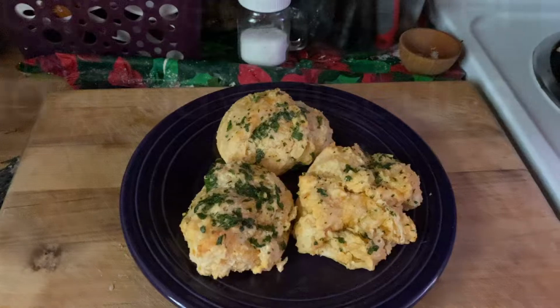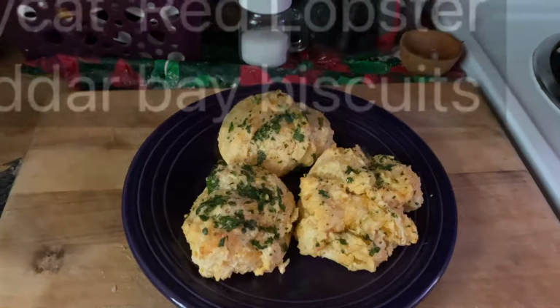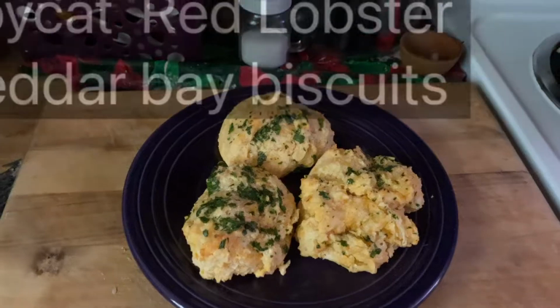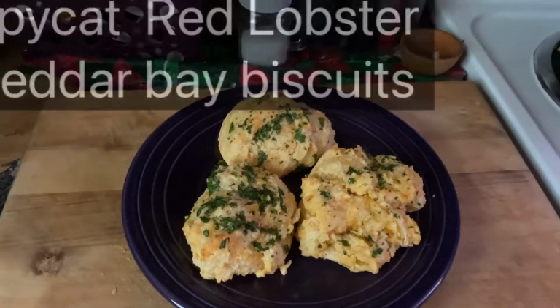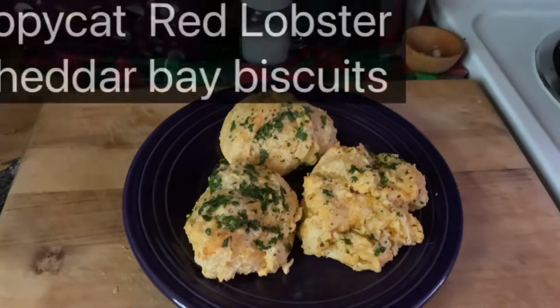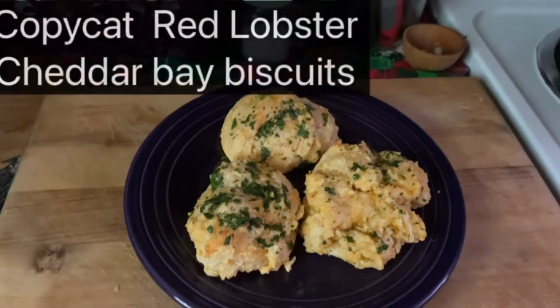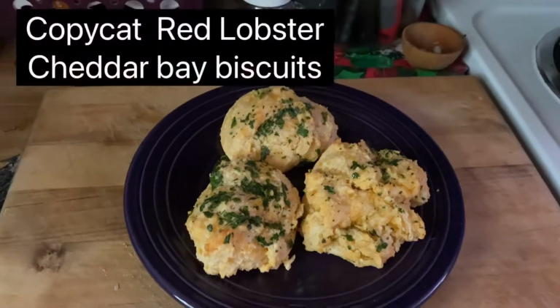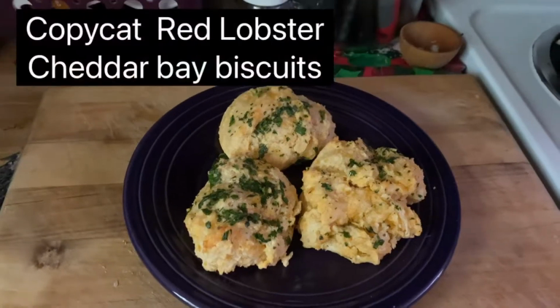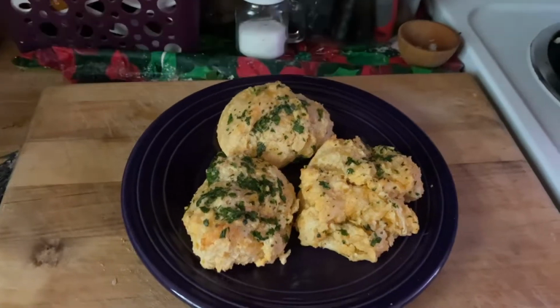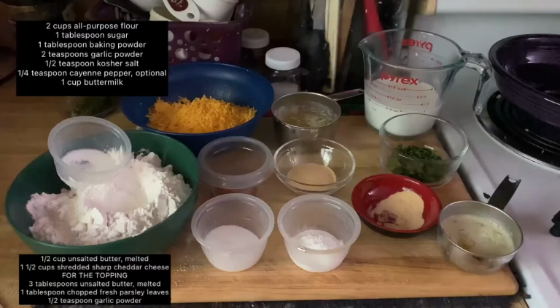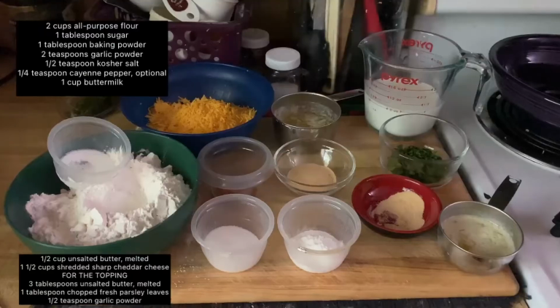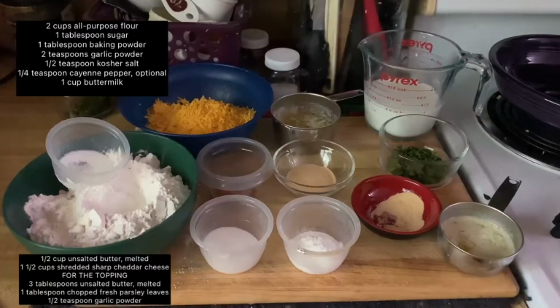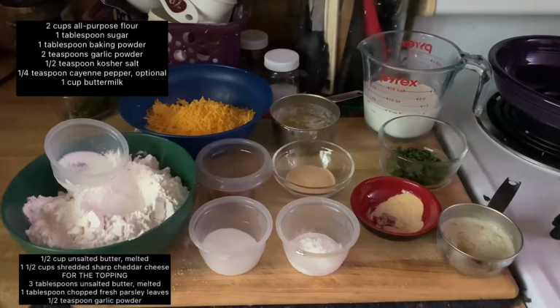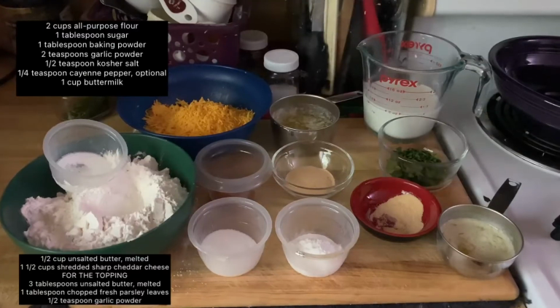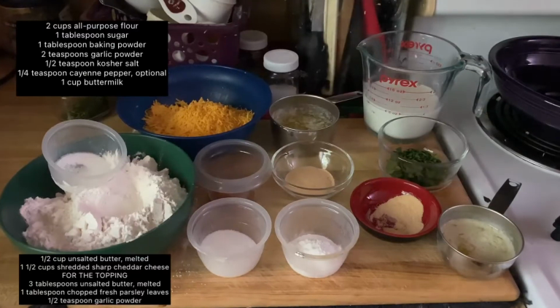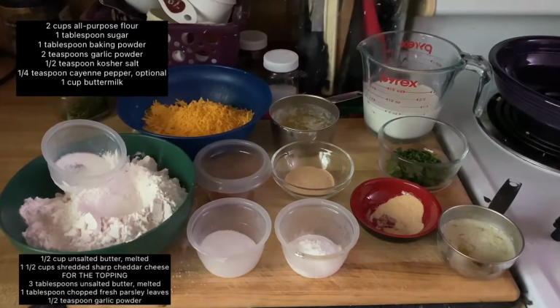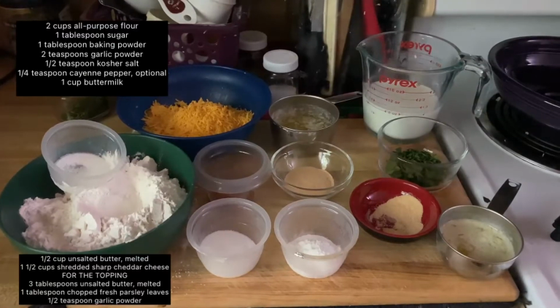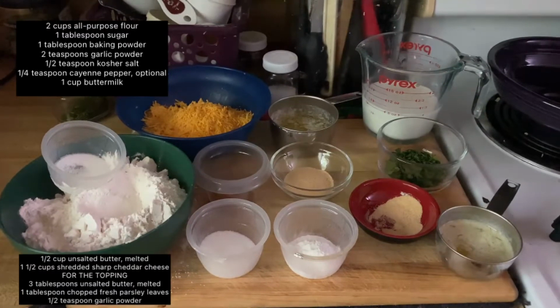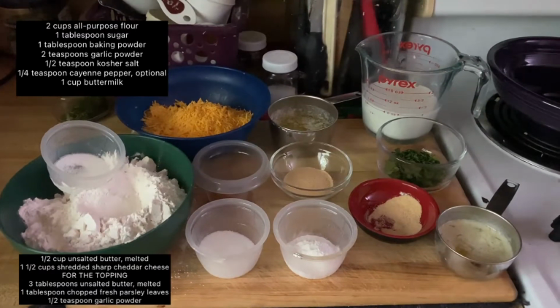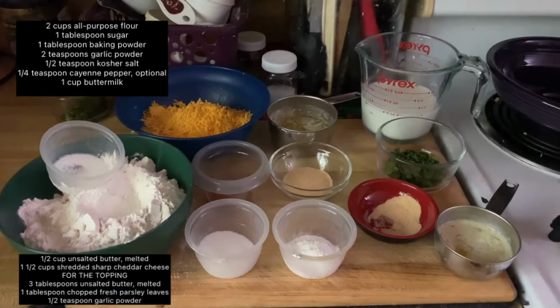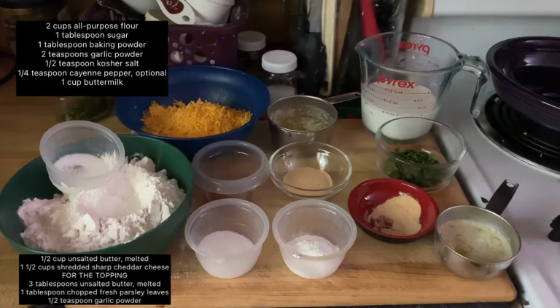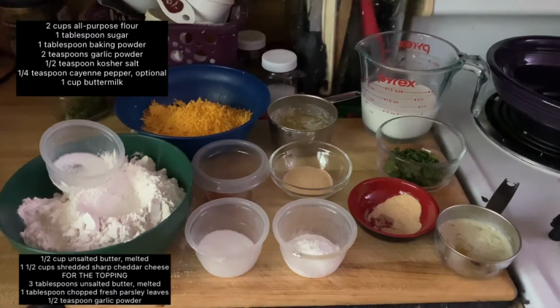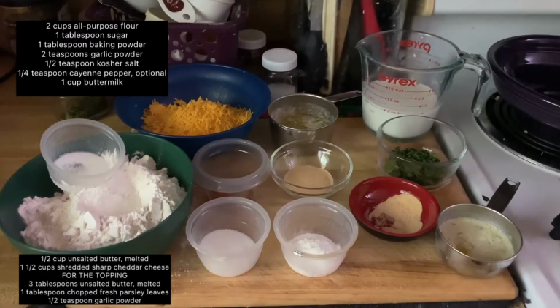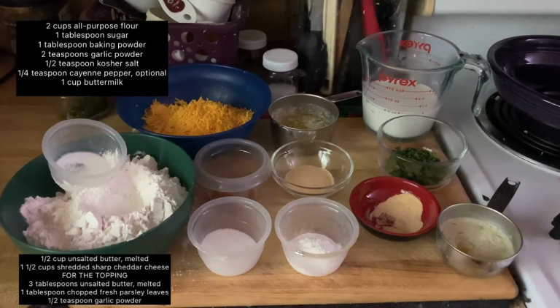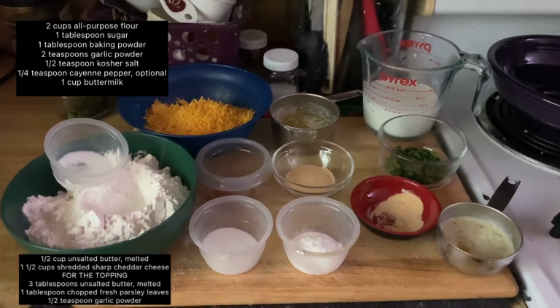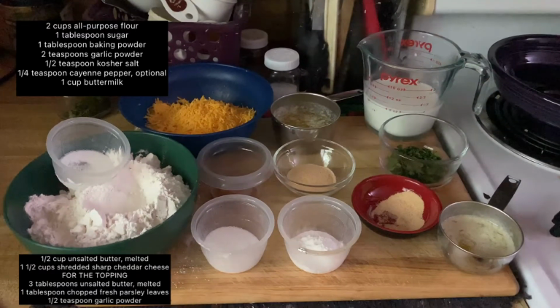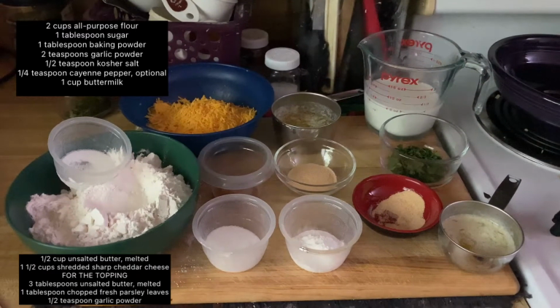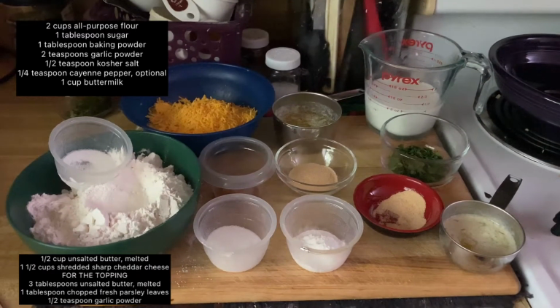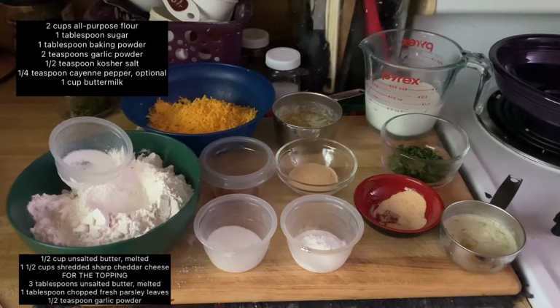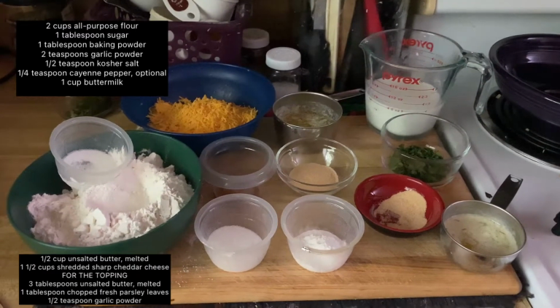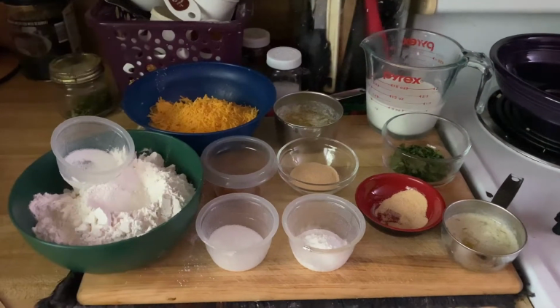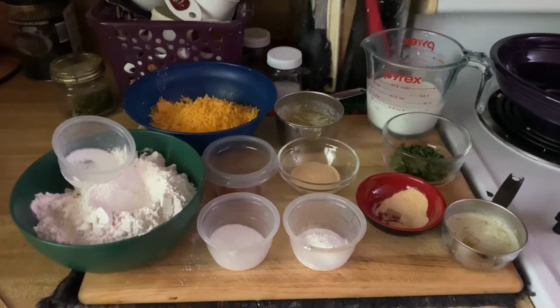Hey guys, let's make some copycat Red Lobster Cheddar Bay Biscuits. Here's what you need.